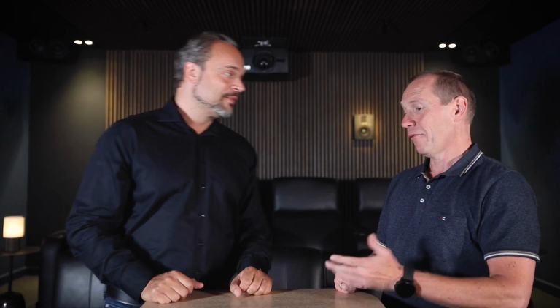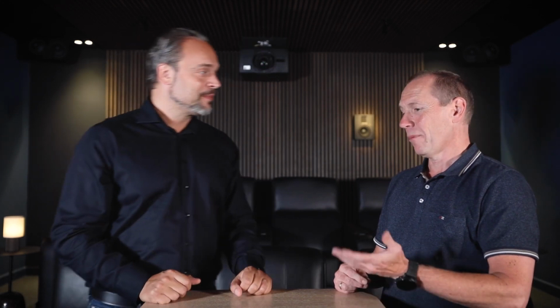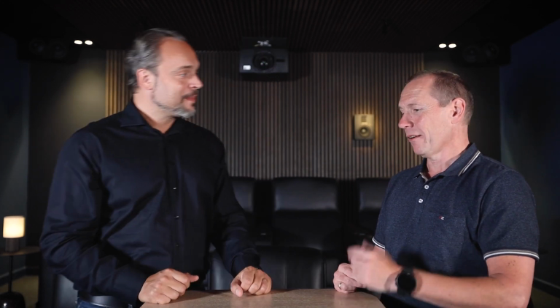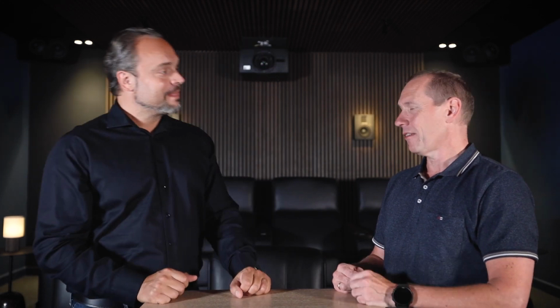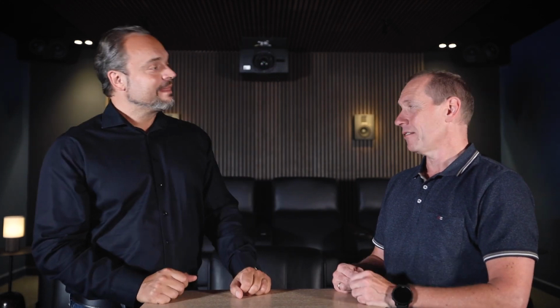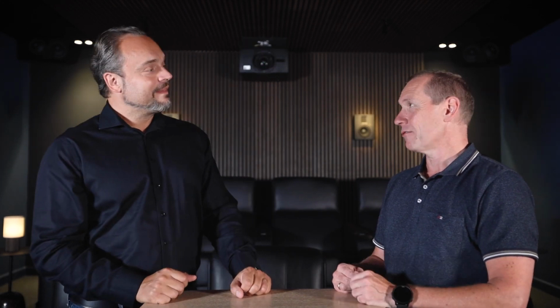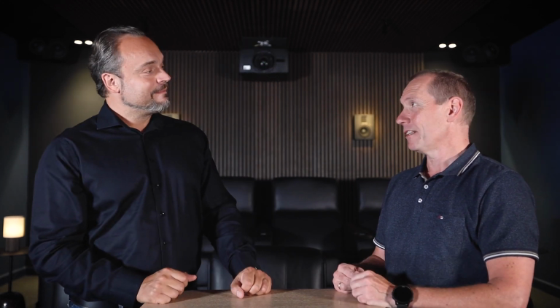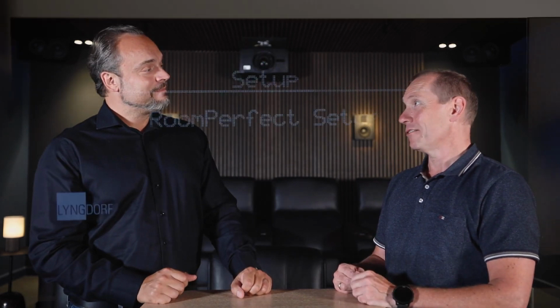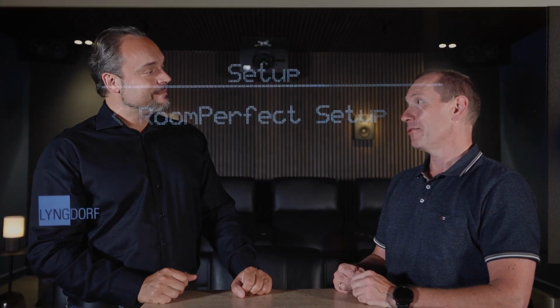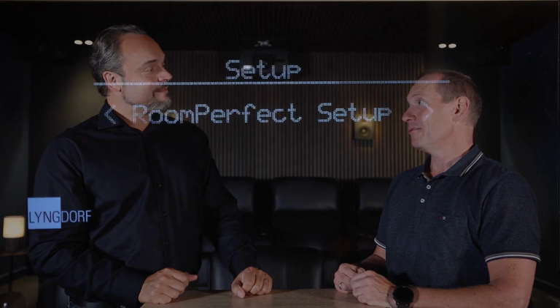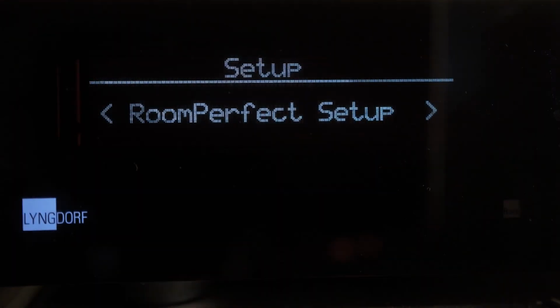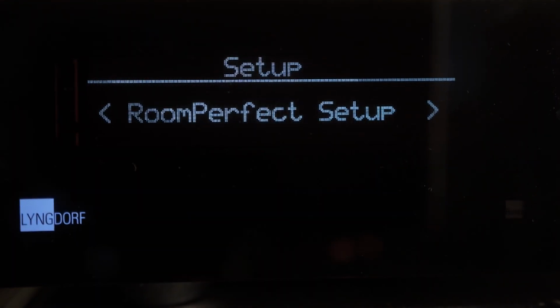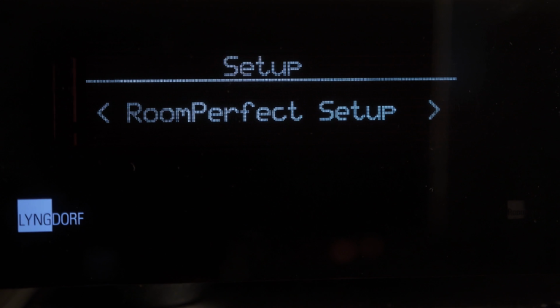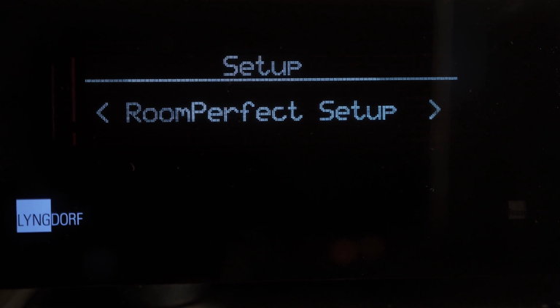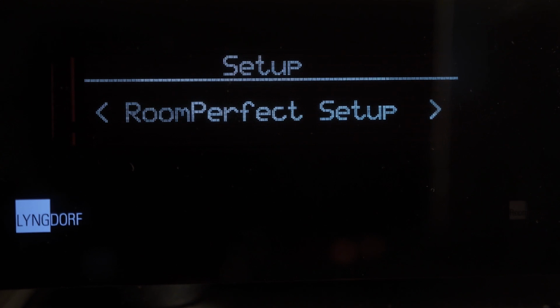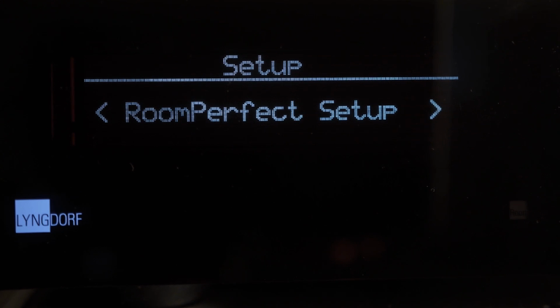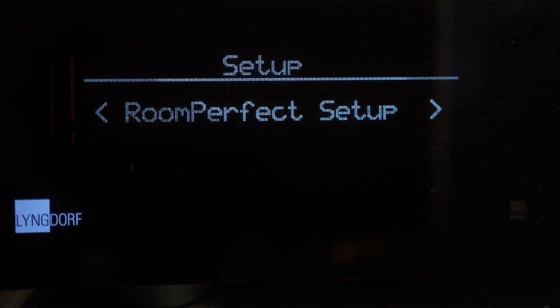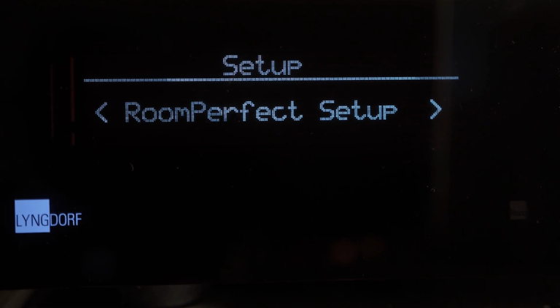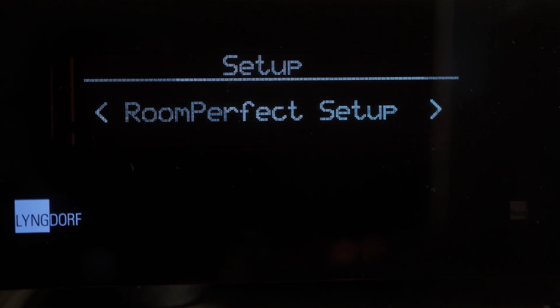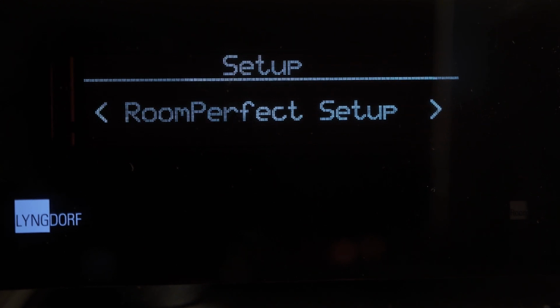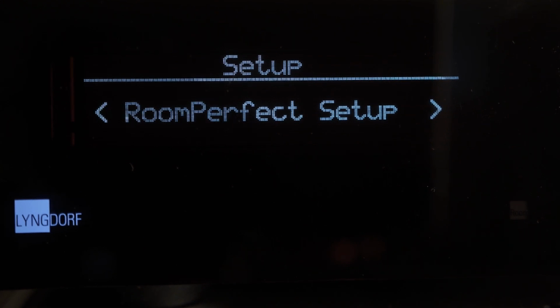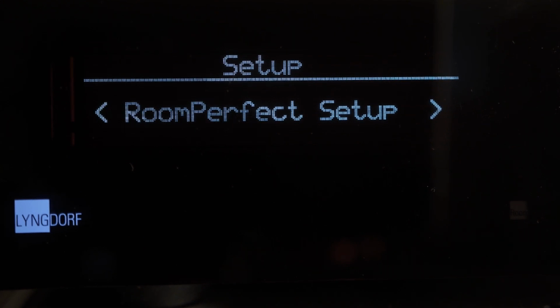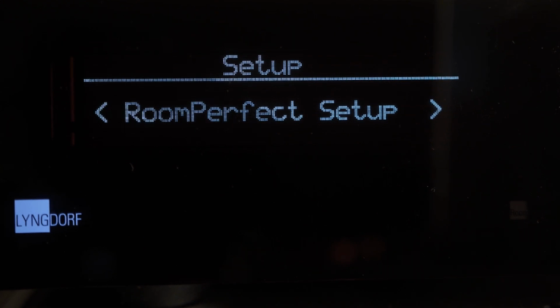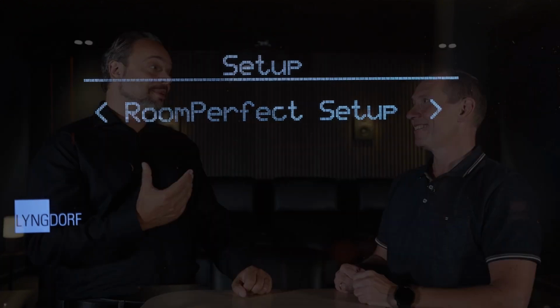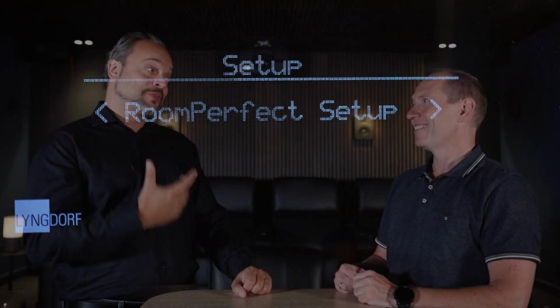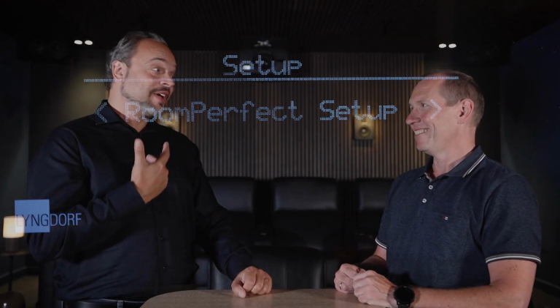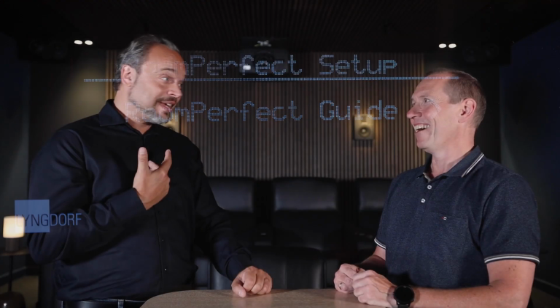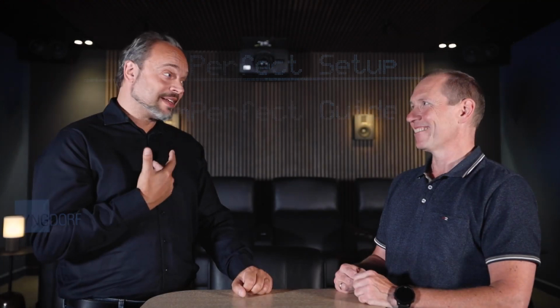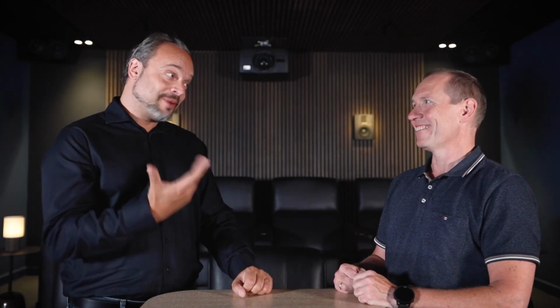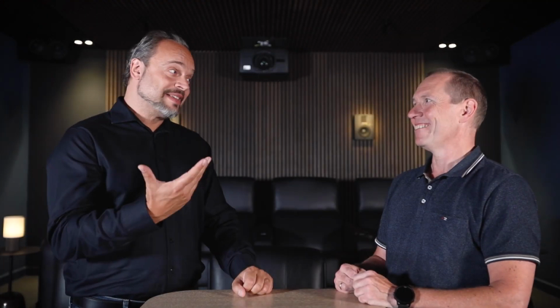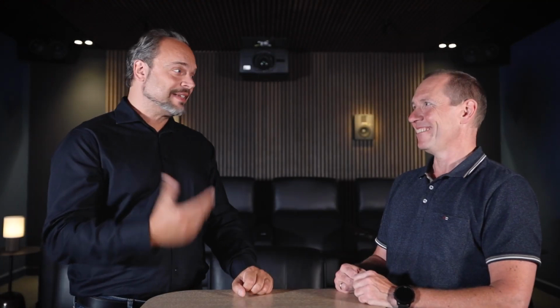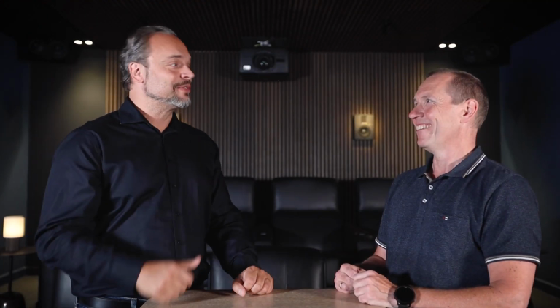The funny part is that it's really easy to do. My 14-year-old son can calibrate as well as I can — that's how easy it is.